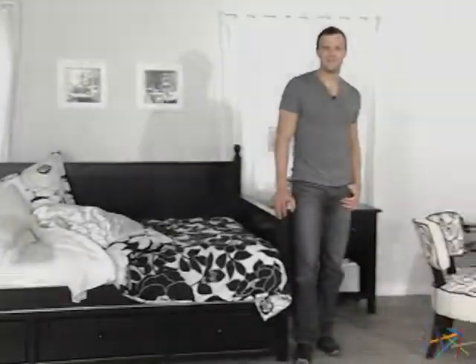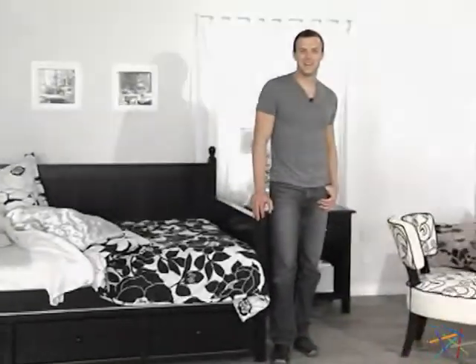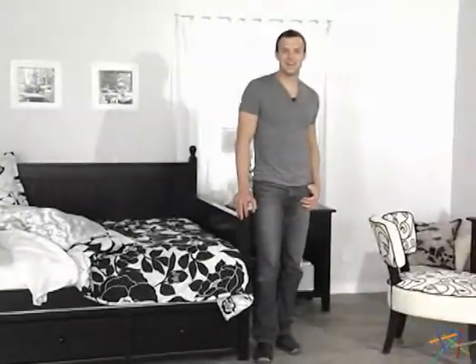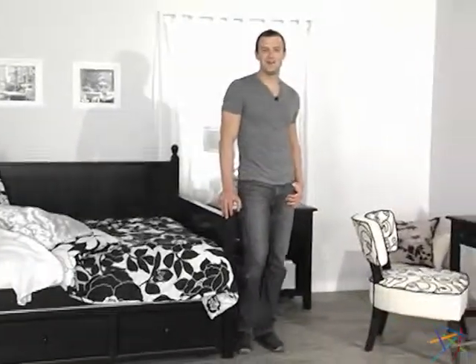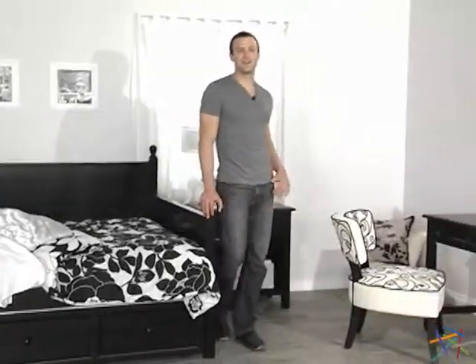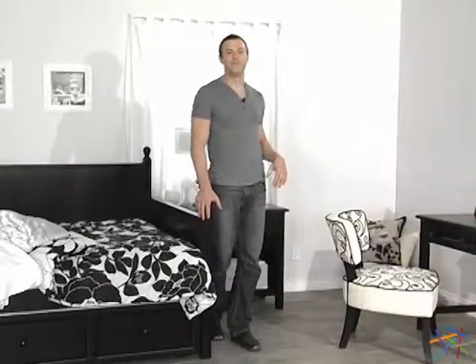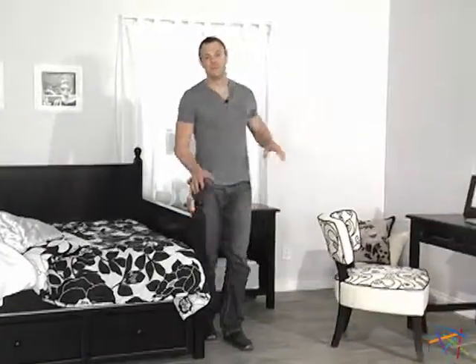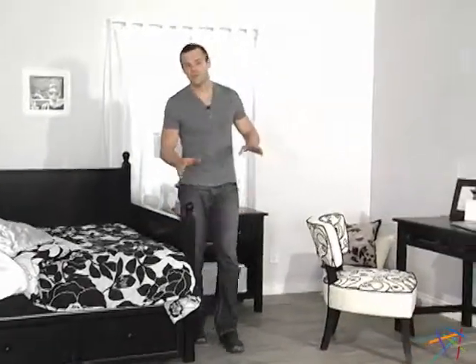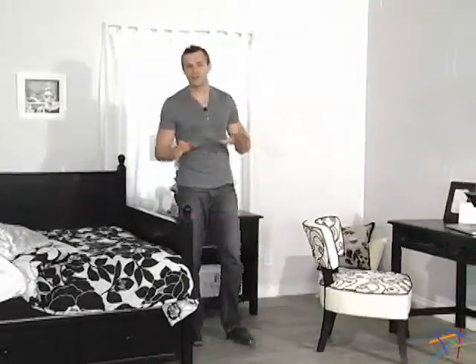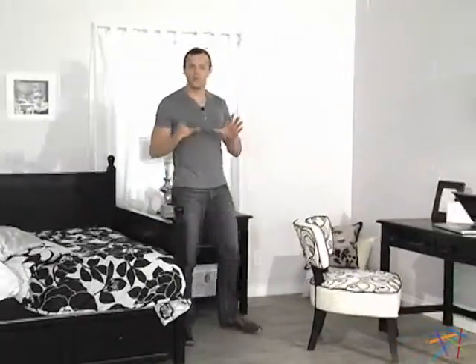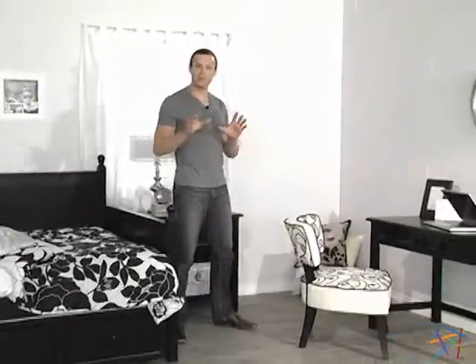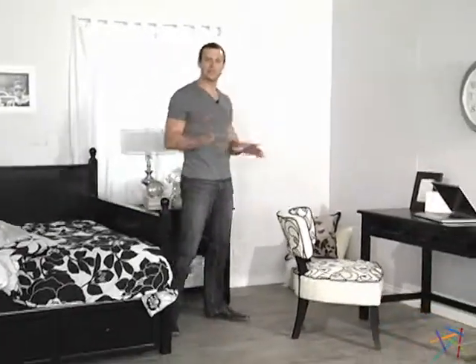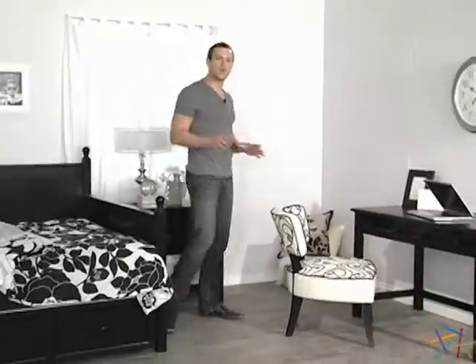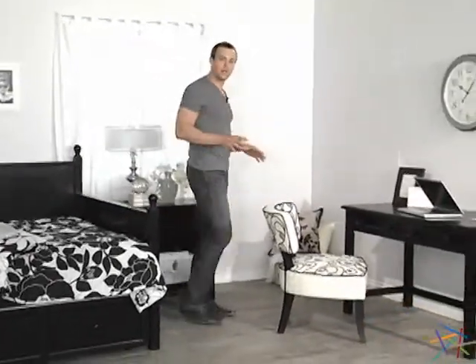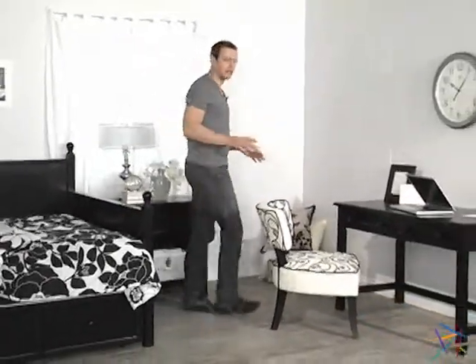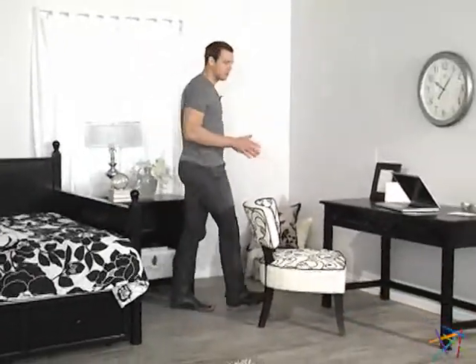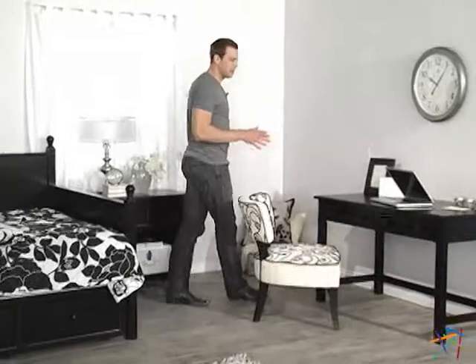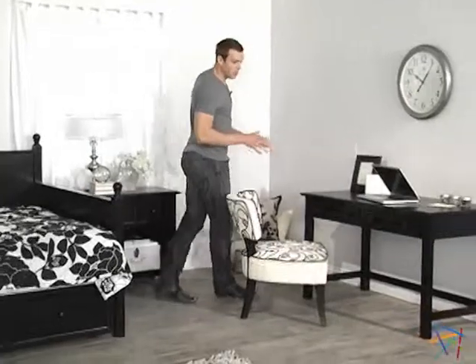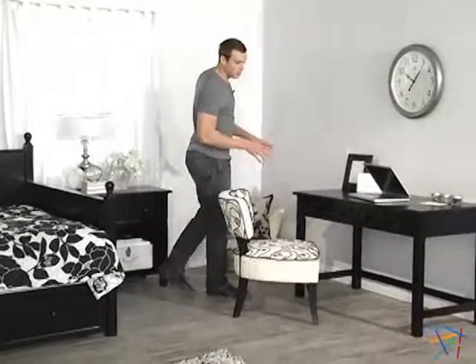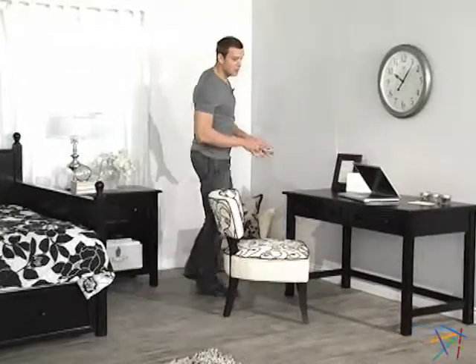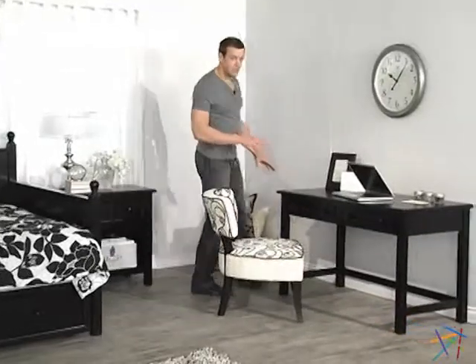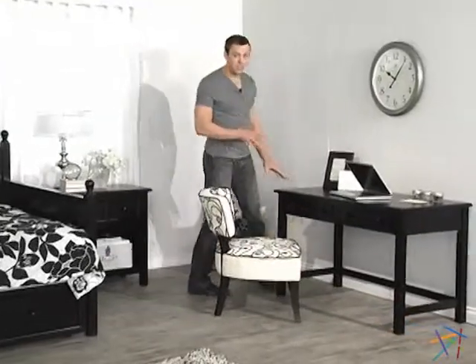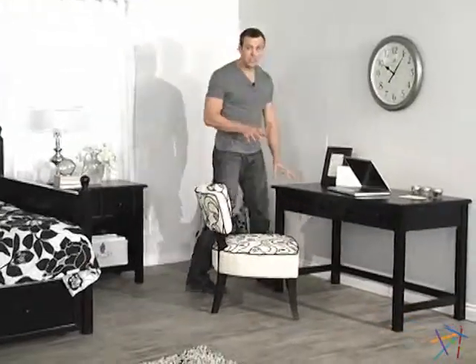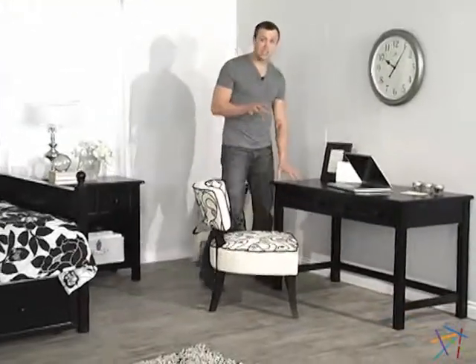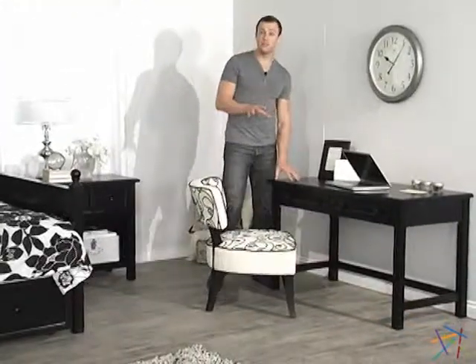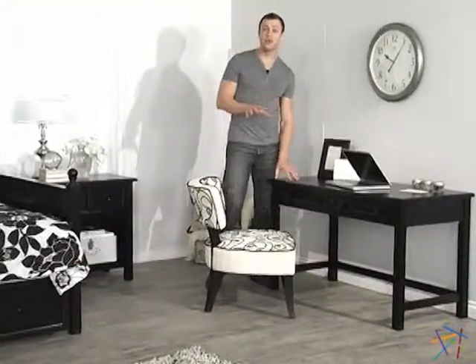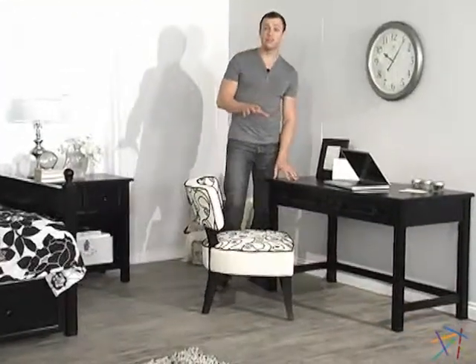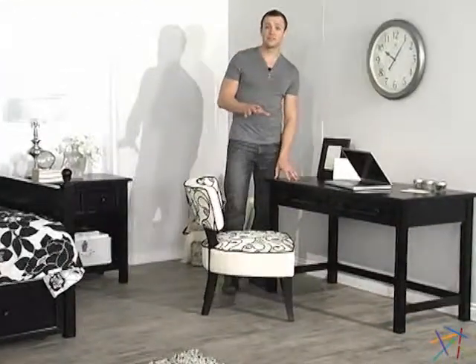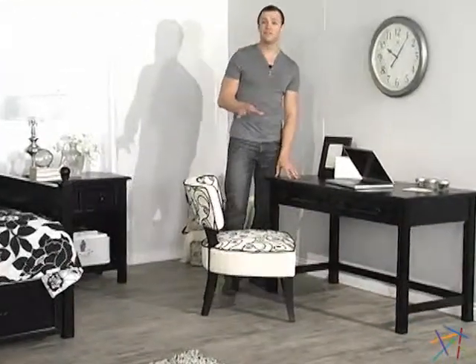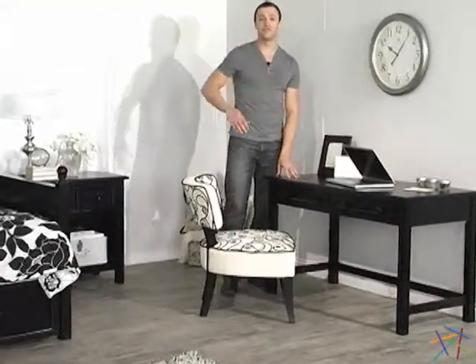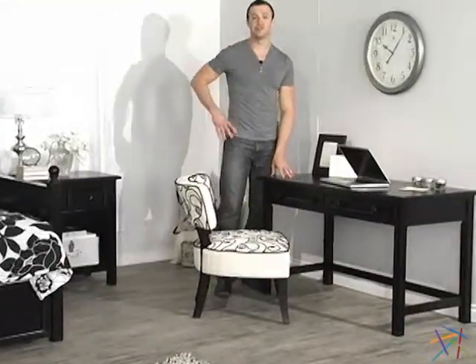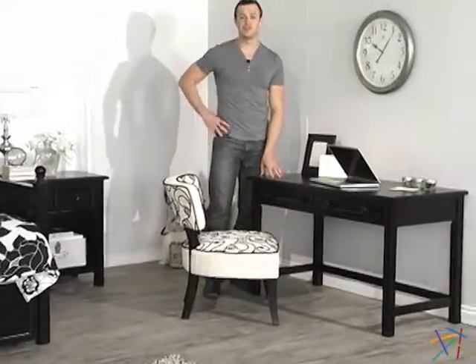Hi, I'm Nick. If you're looking for a place to get organized or set up a workstation, the Casey Riding Desk is a great choice.